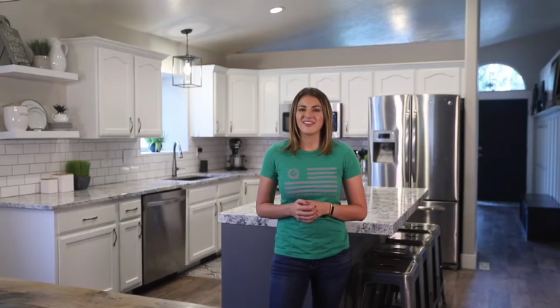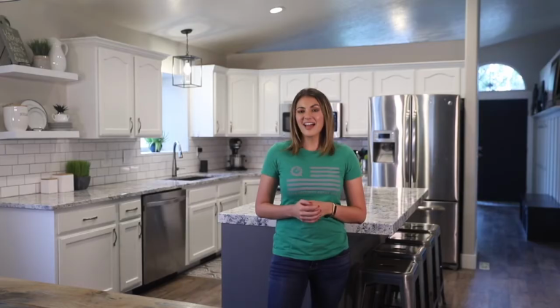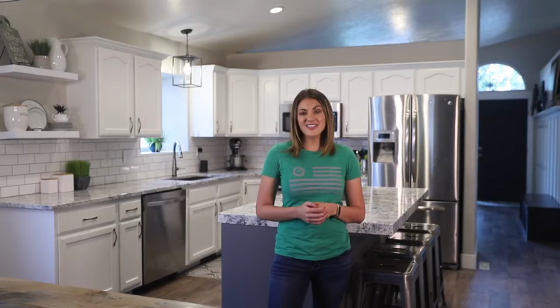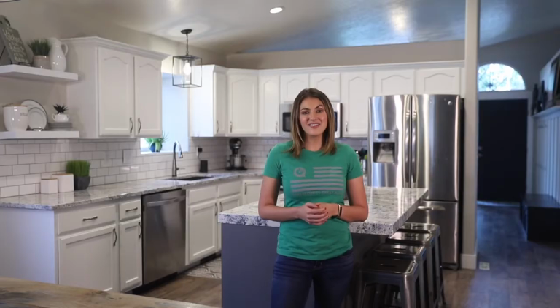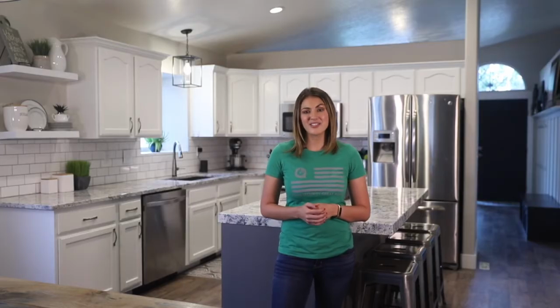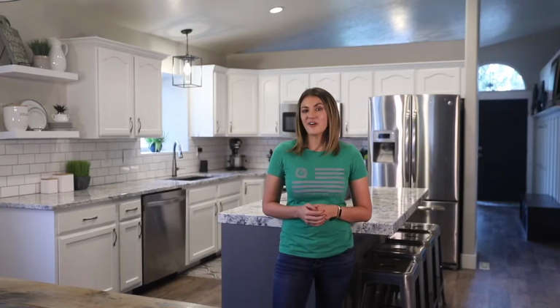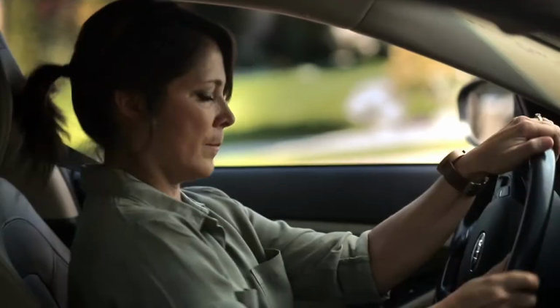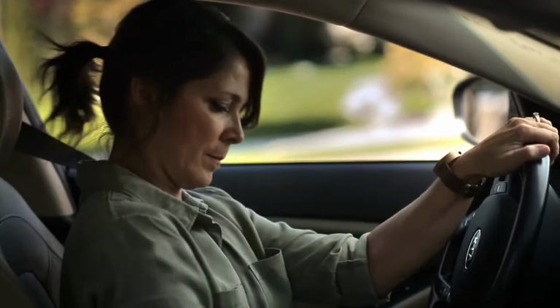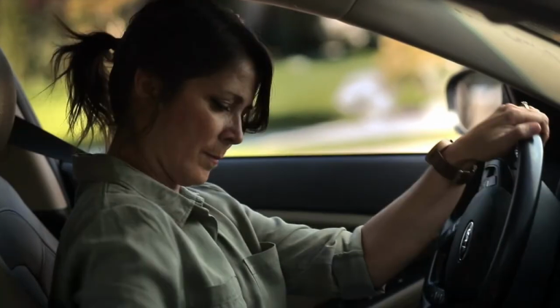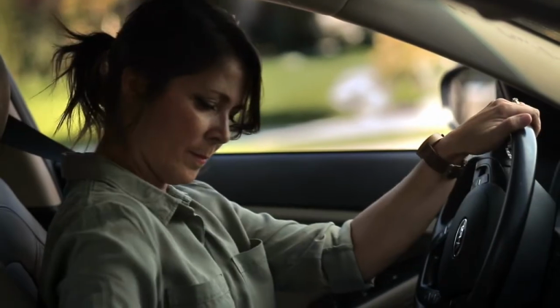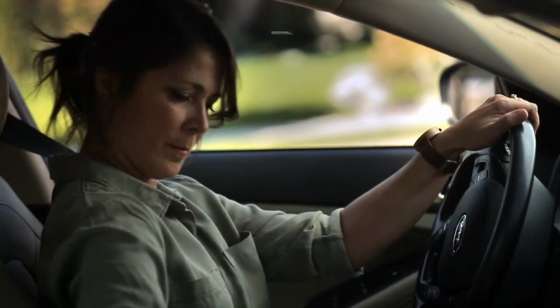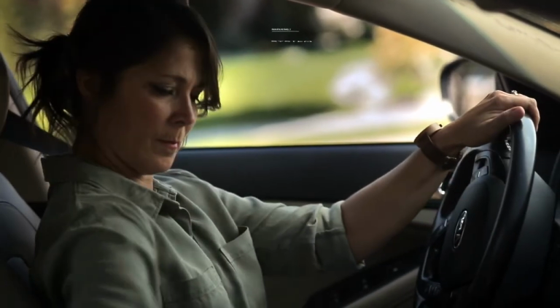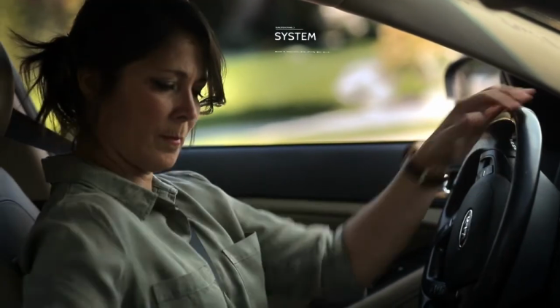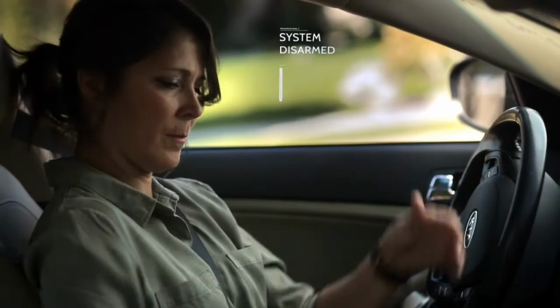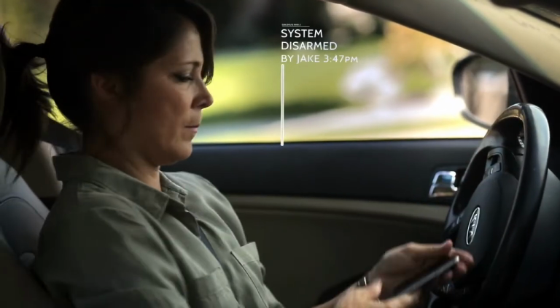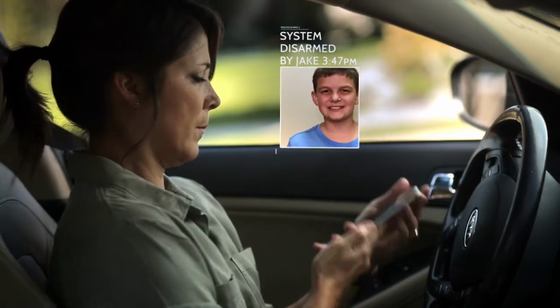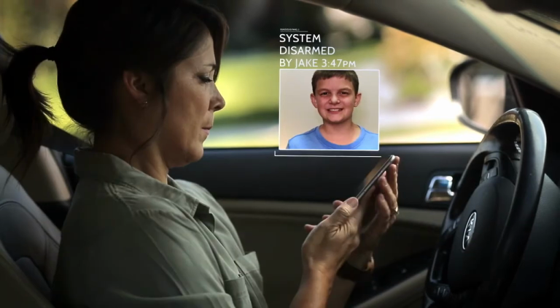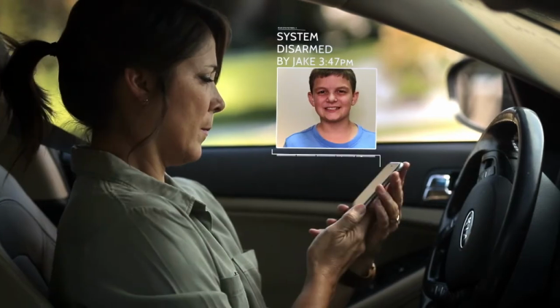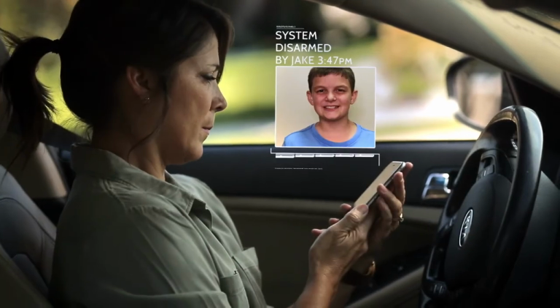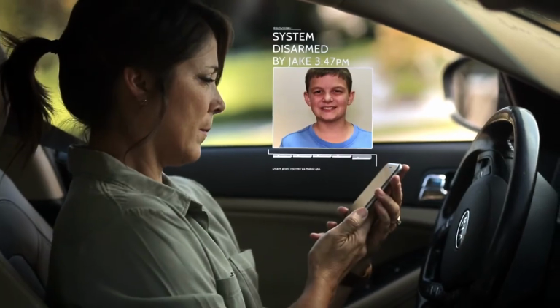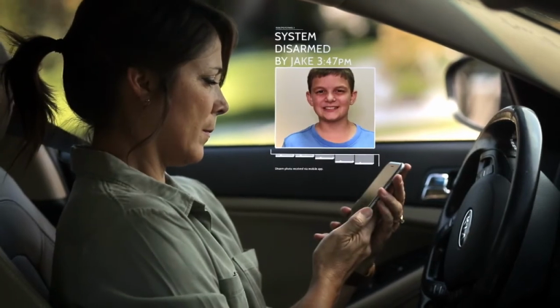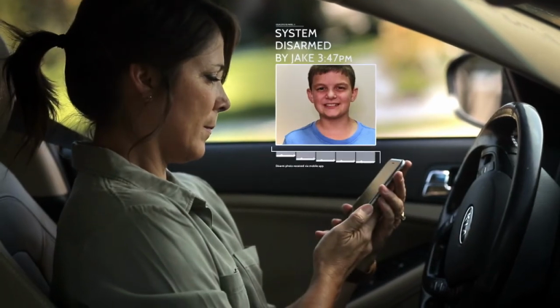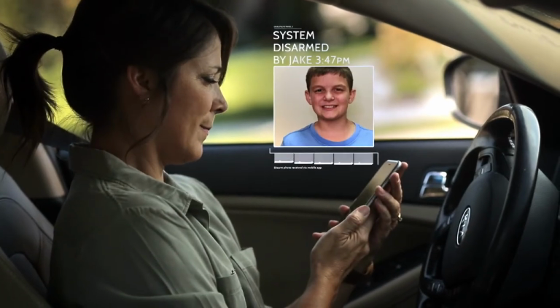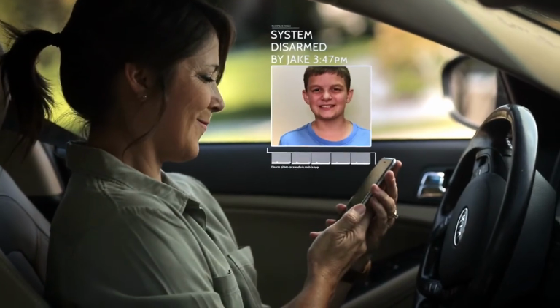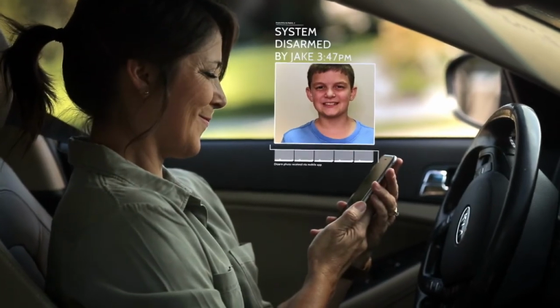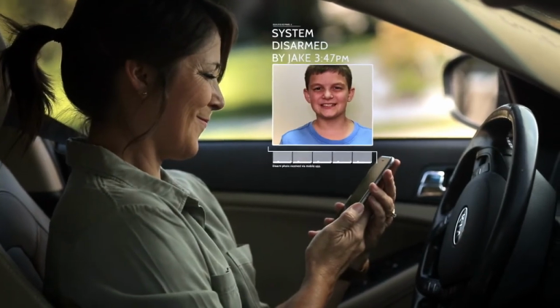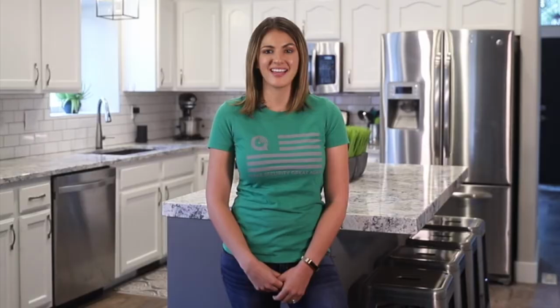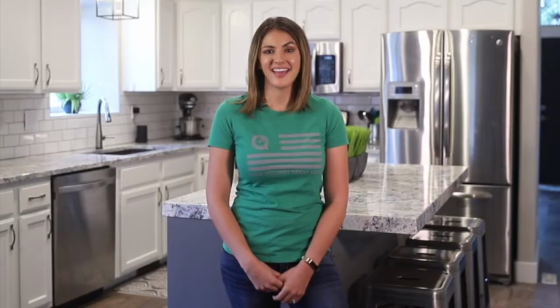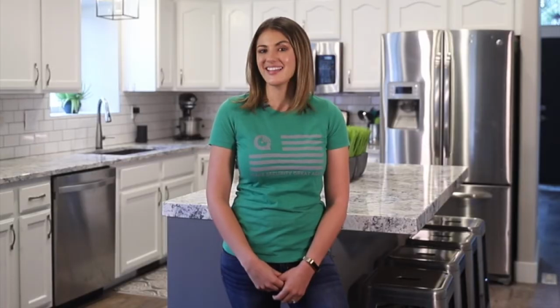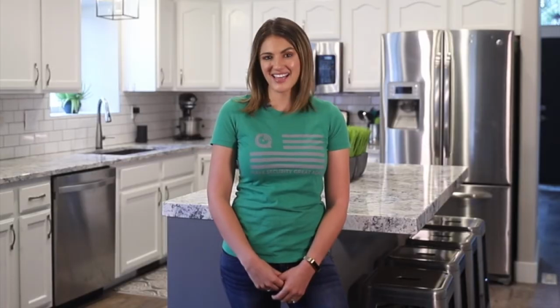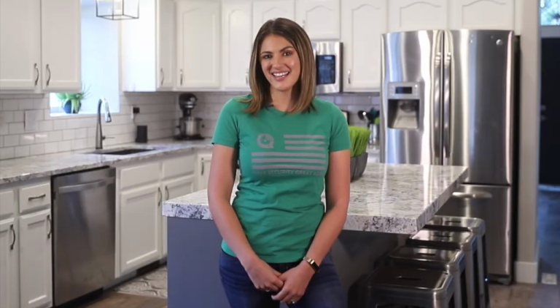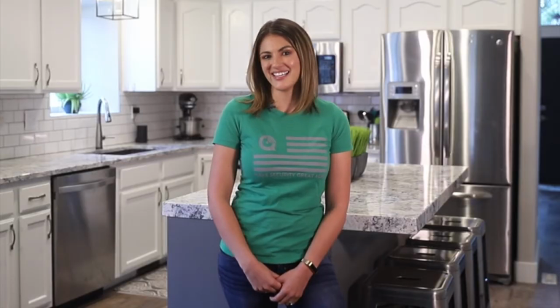You'll now receive a disarm photo right to your smartphone whenever your system is manually disarmed. It's that easy!